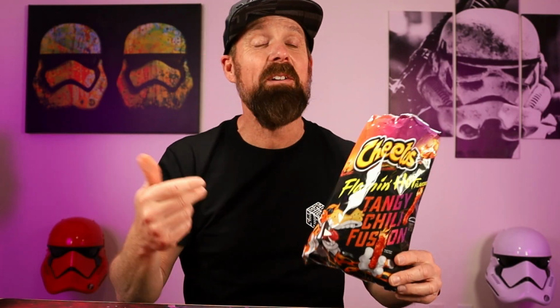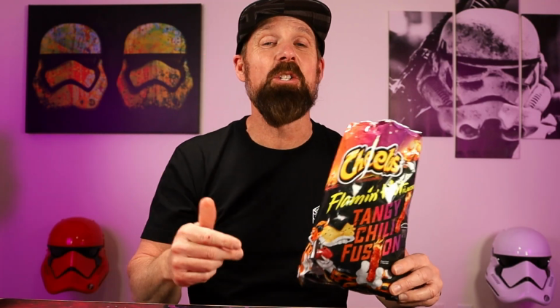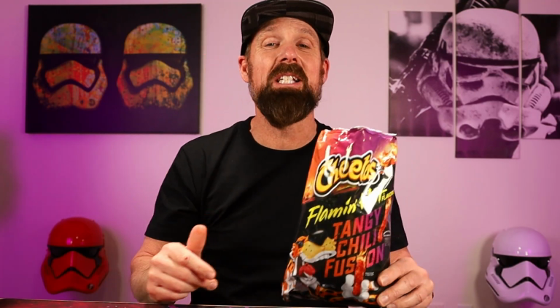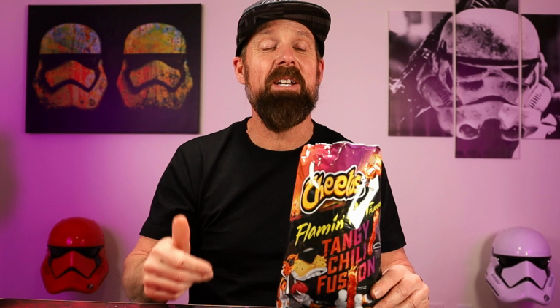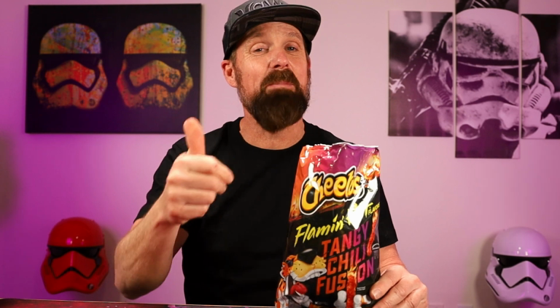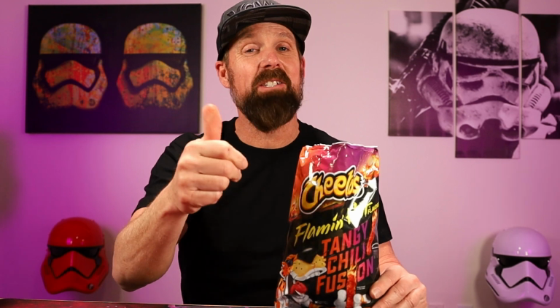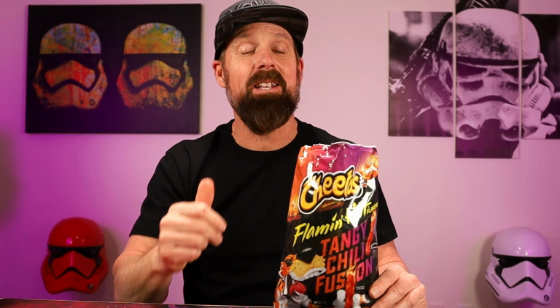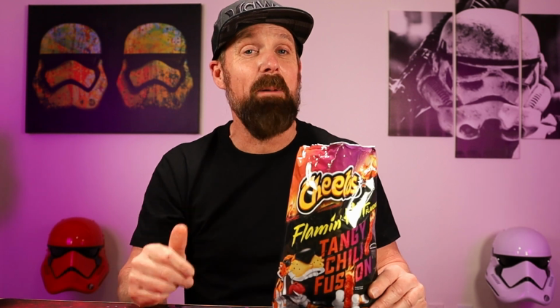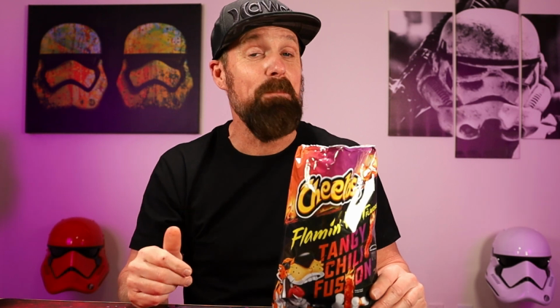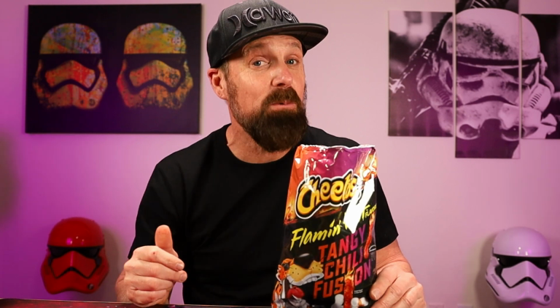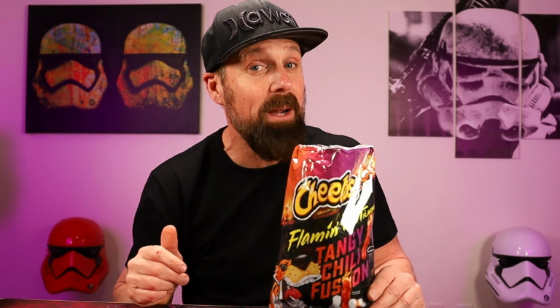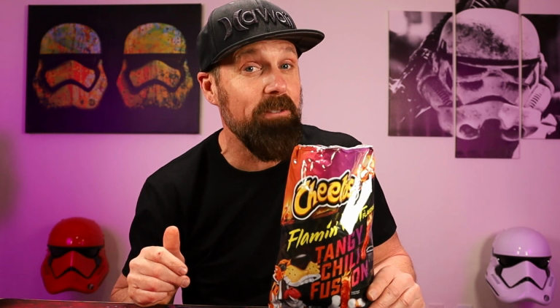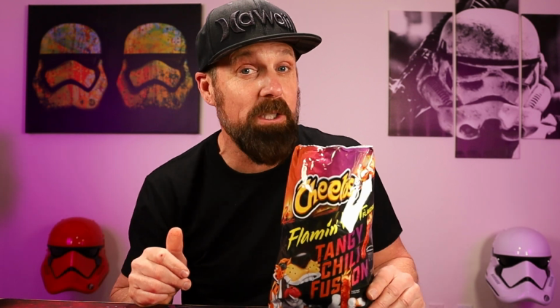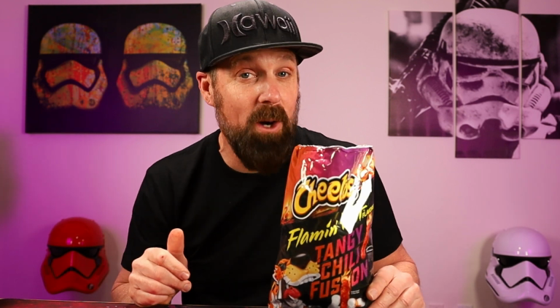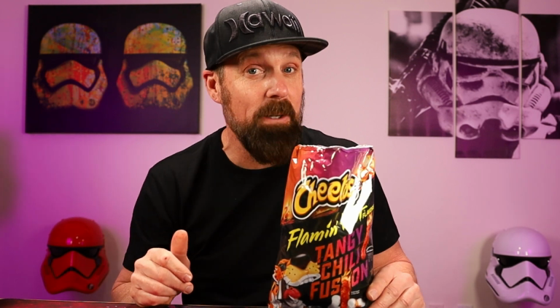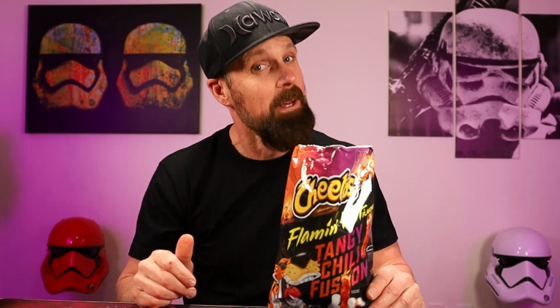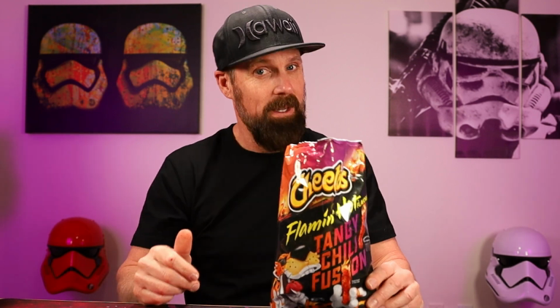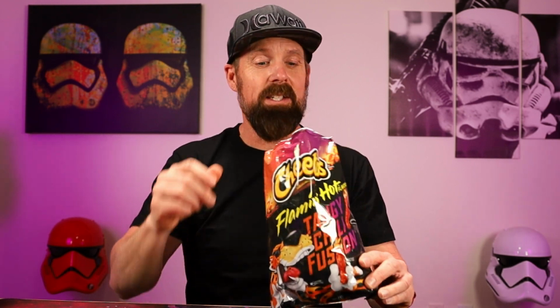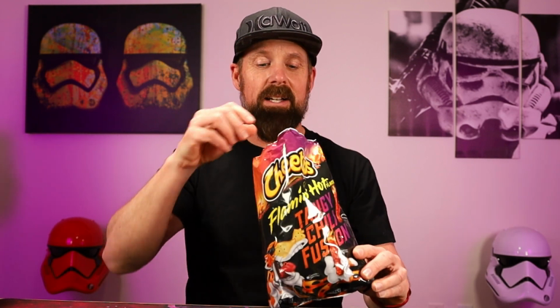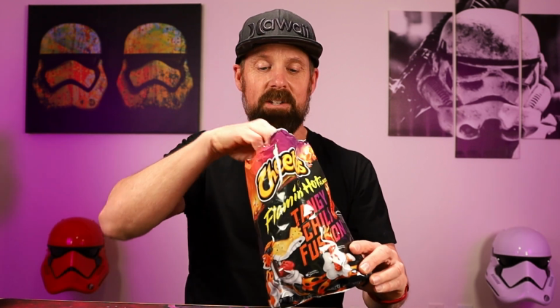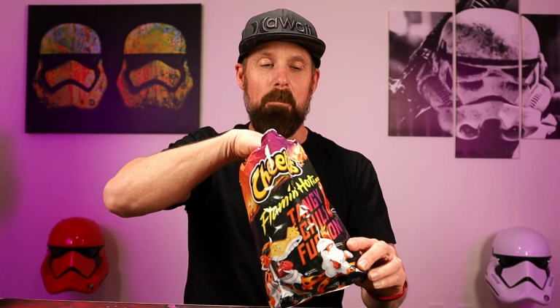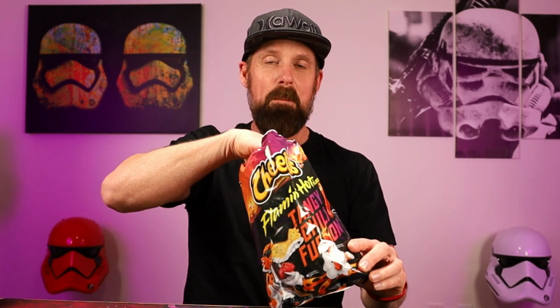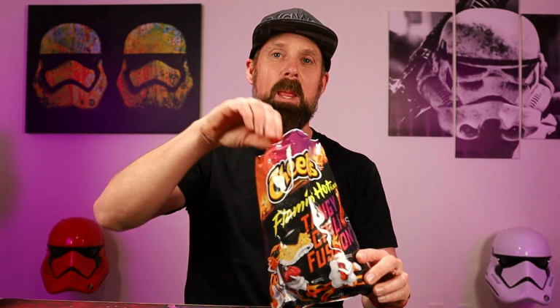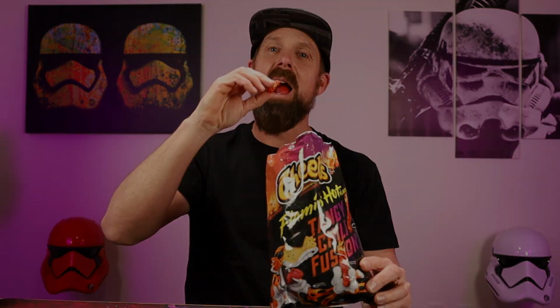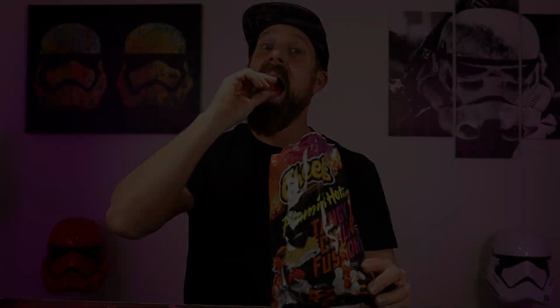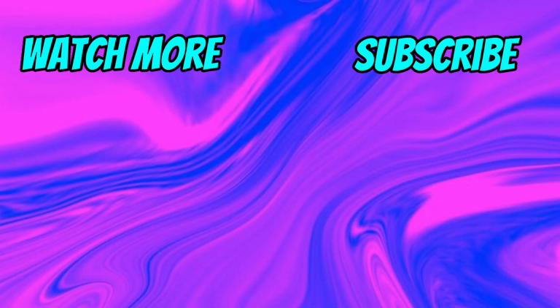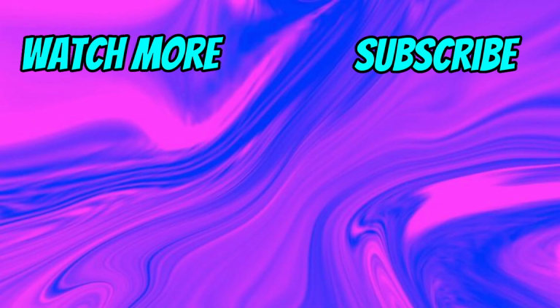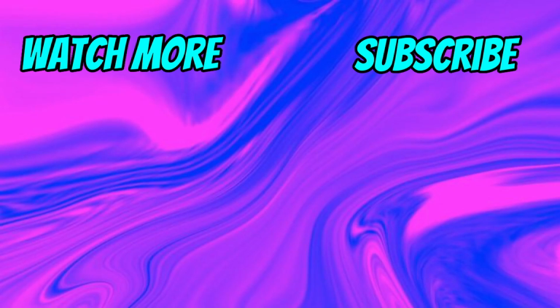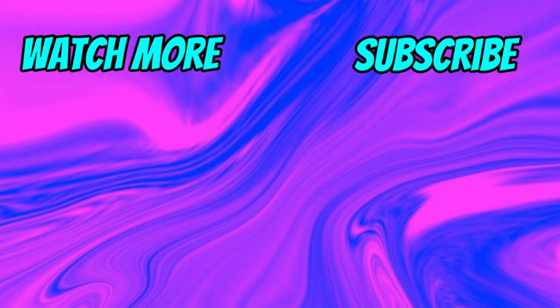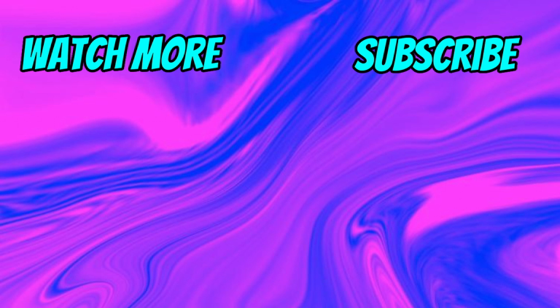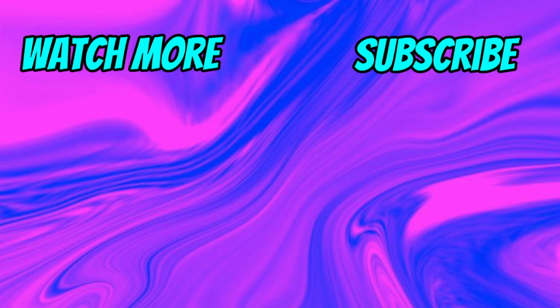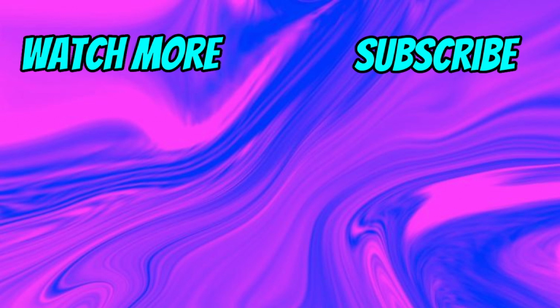If you've enjoyed this video, smash that like button. Subscribe if you haven't already subscribed. I'll see you in the next video. Bye-bye.